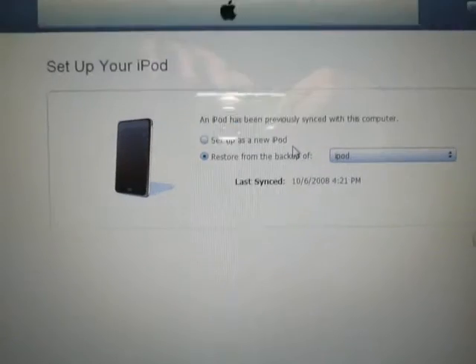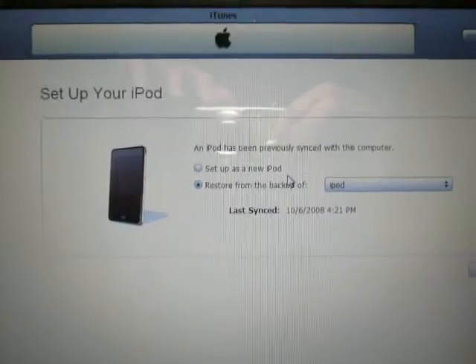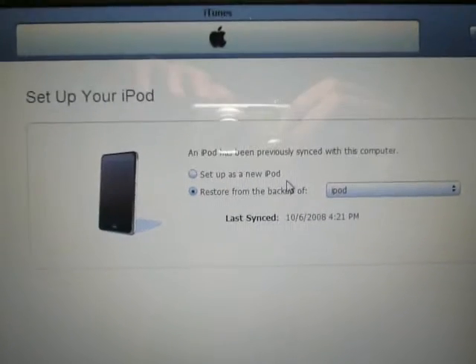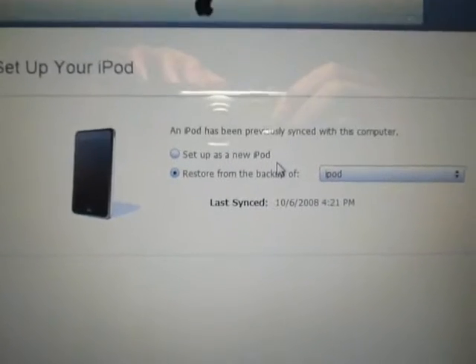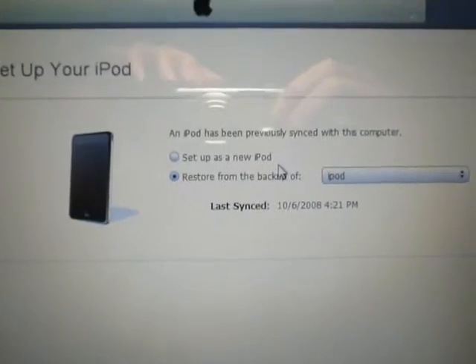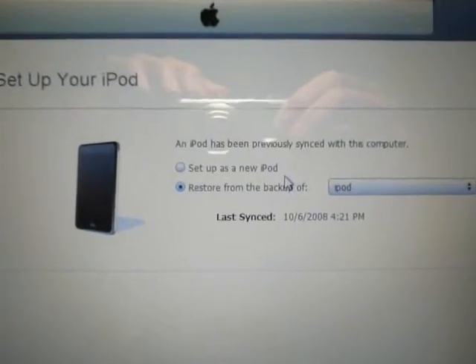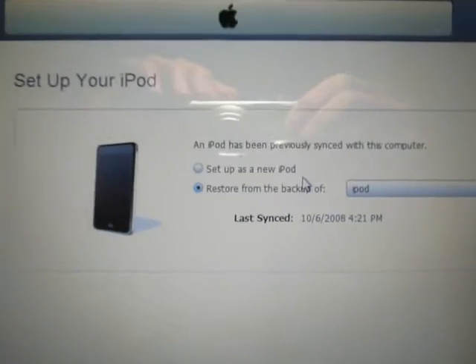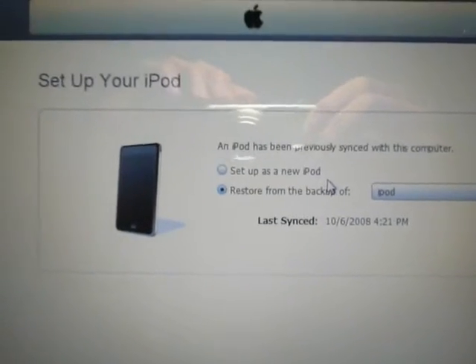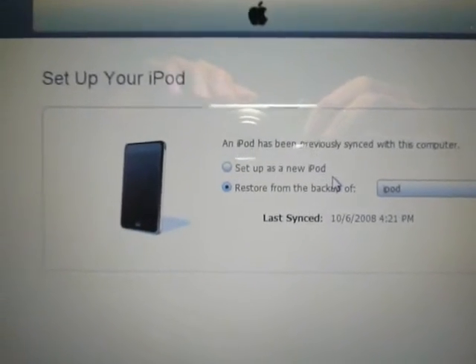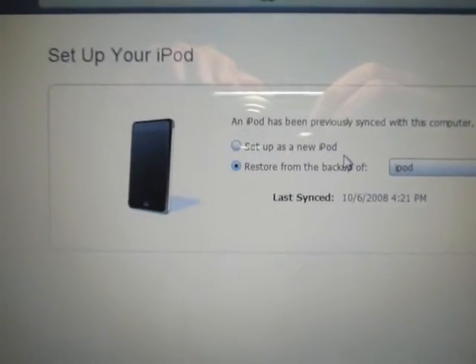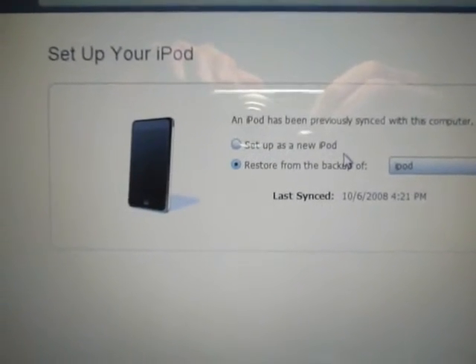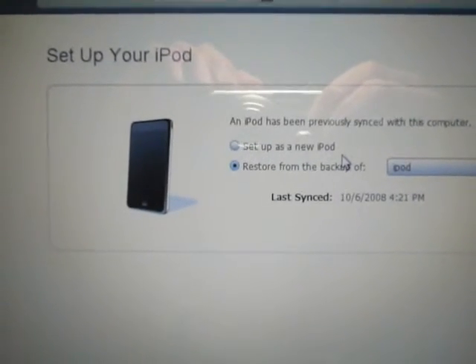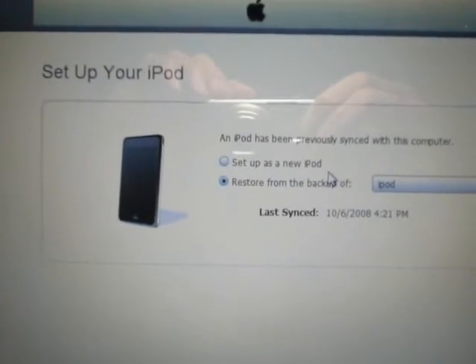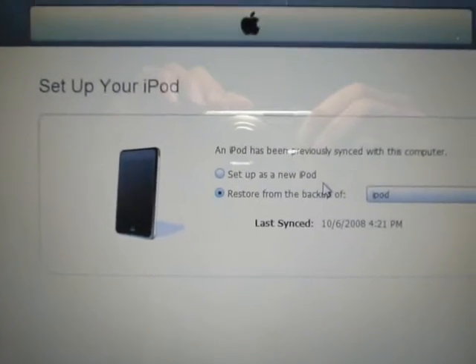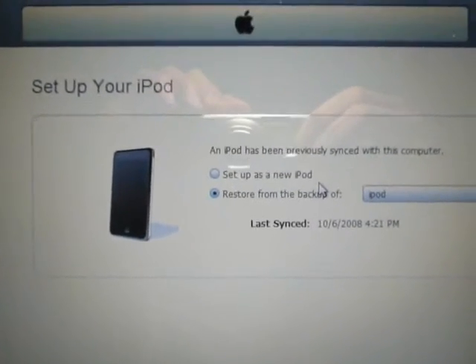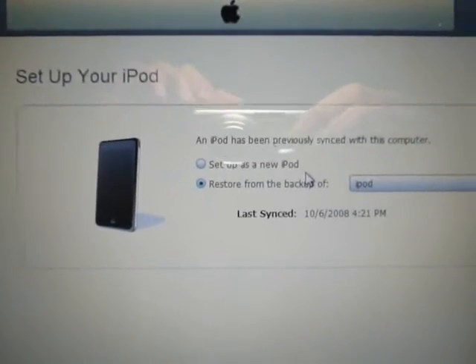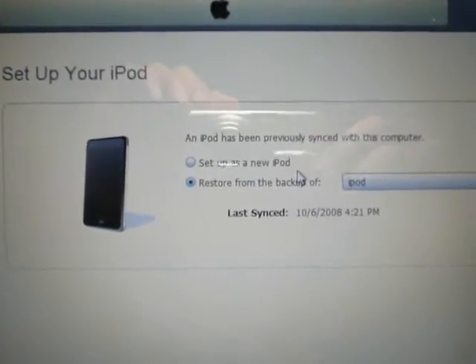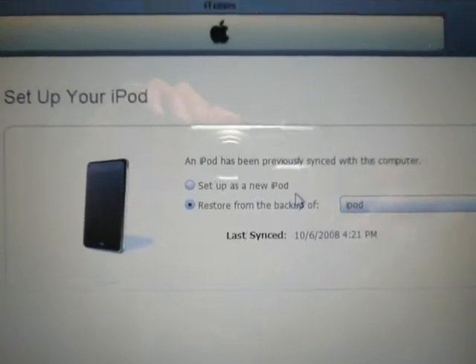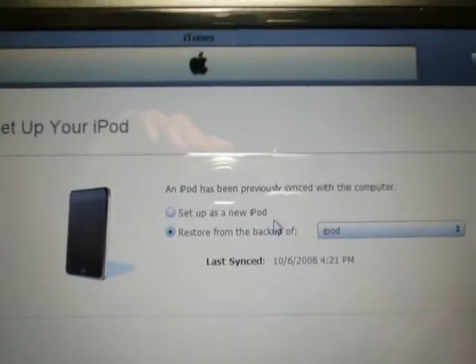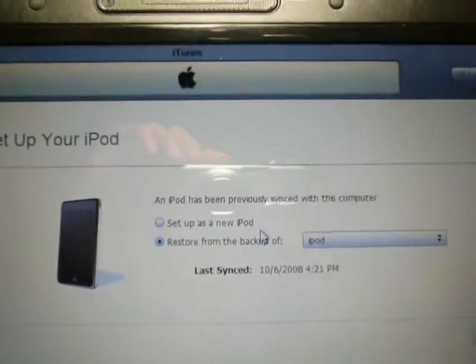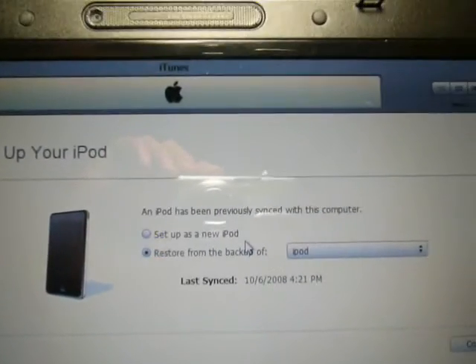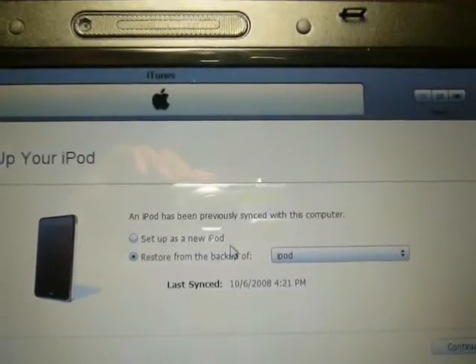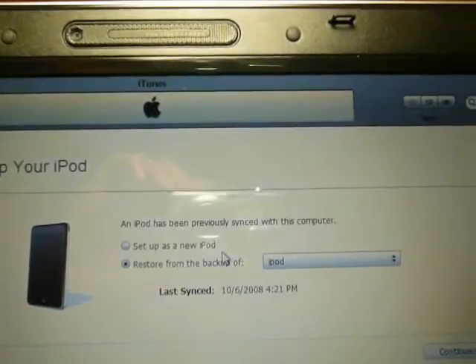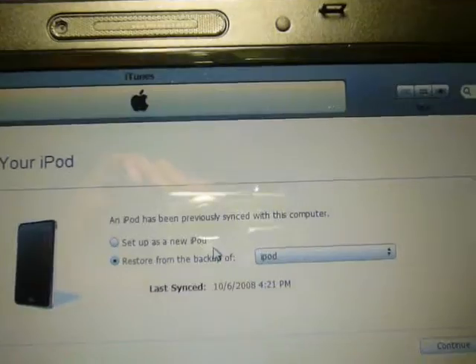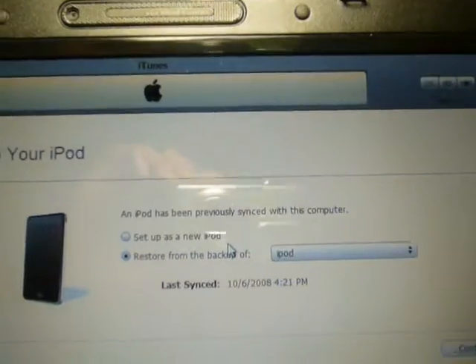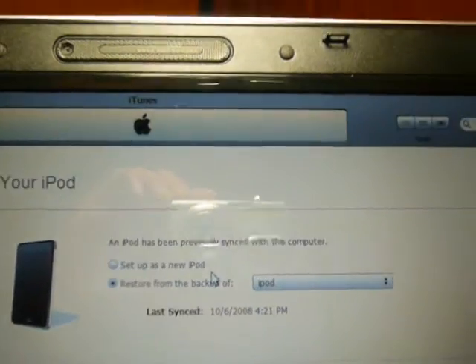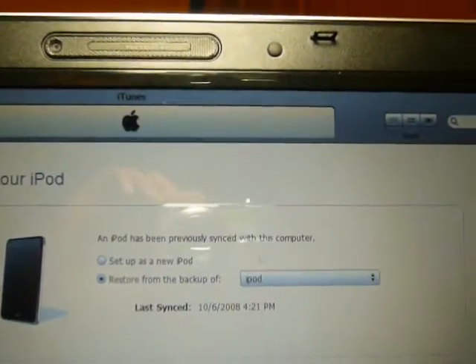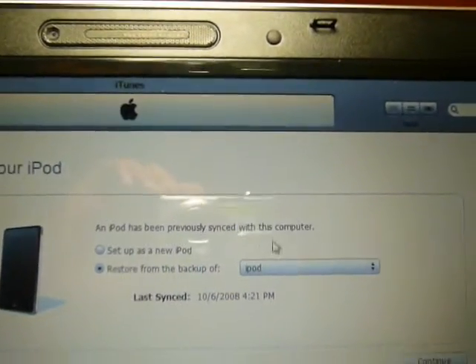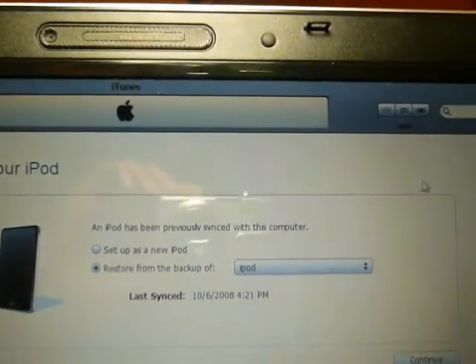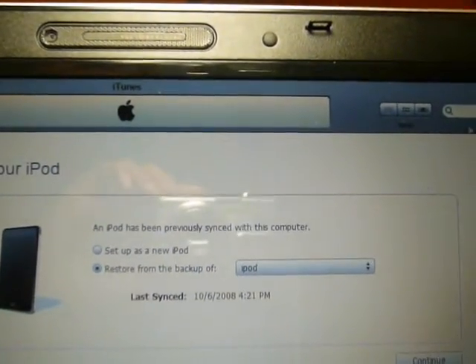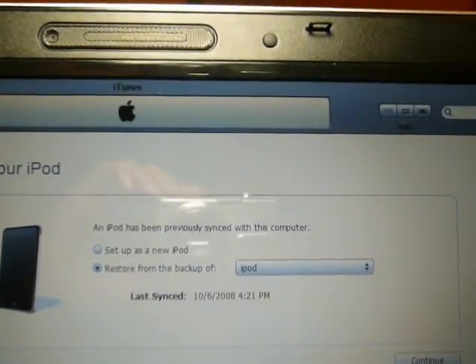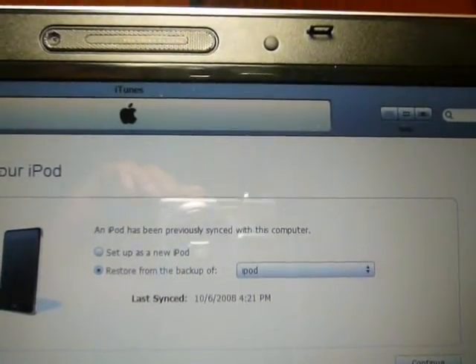Once you see this screen, set up your iPod. Now, what you do is minimize iTunes.